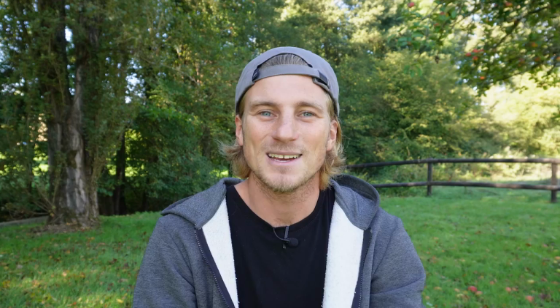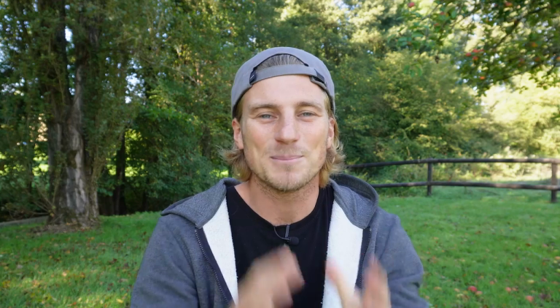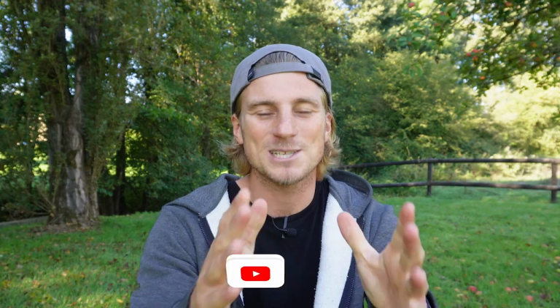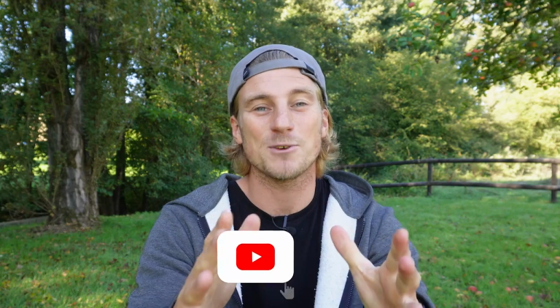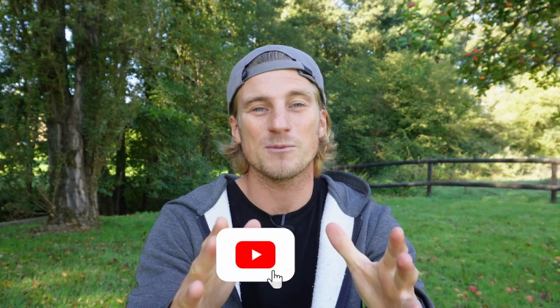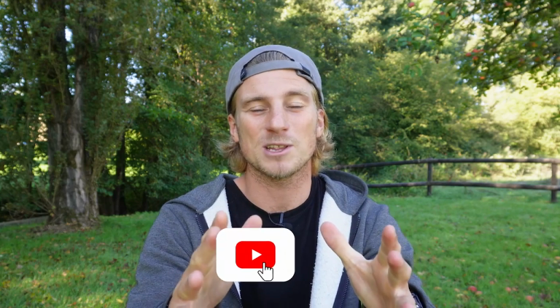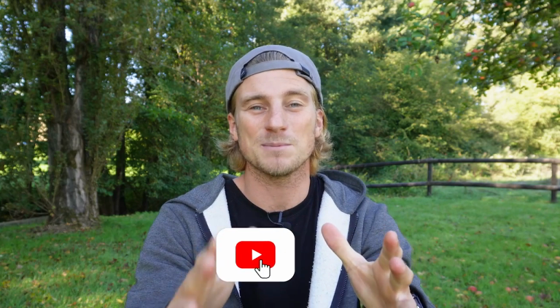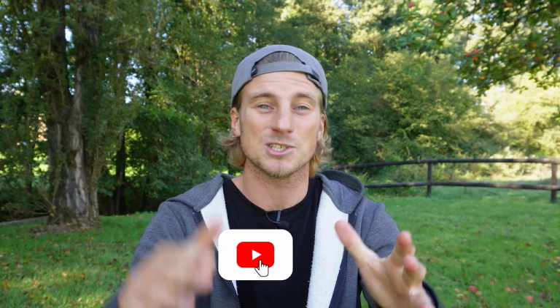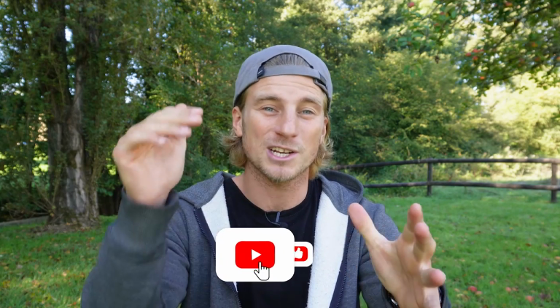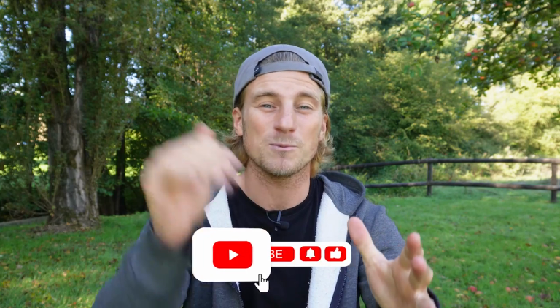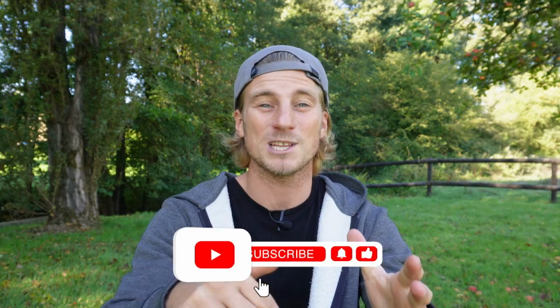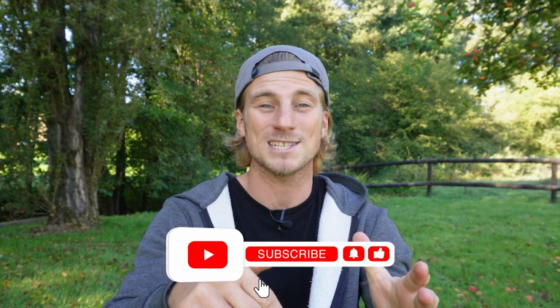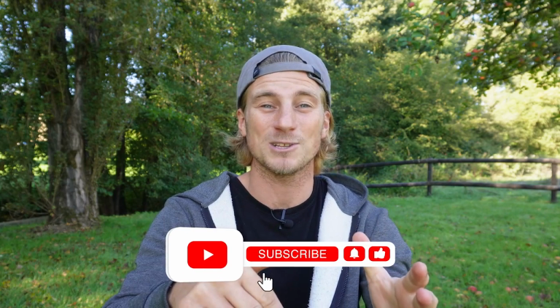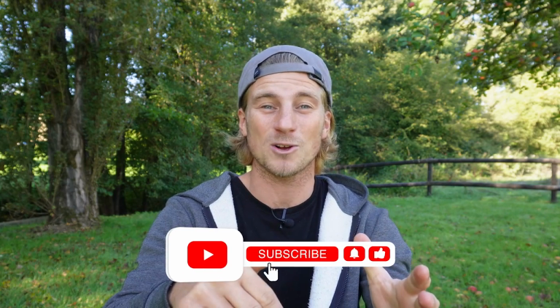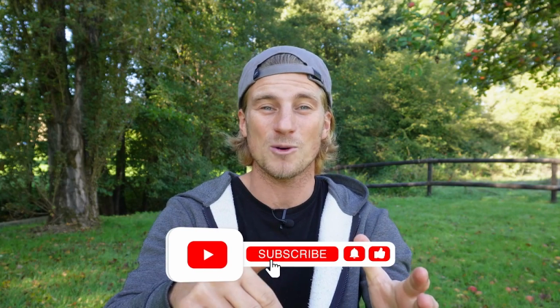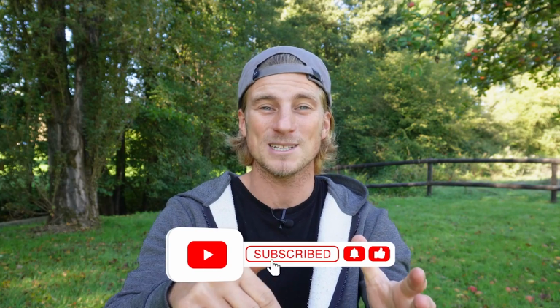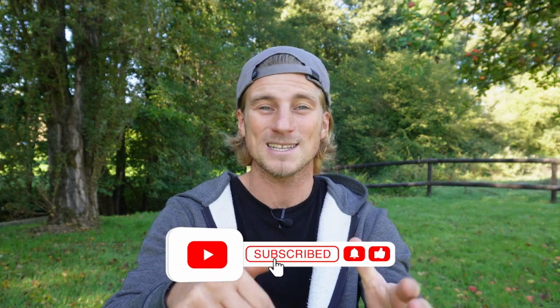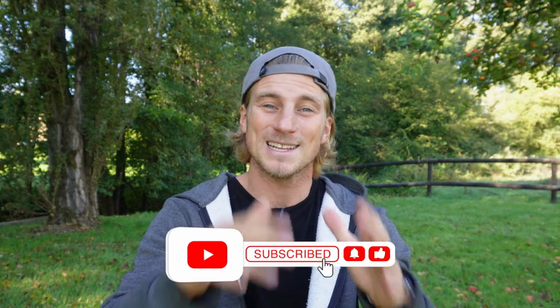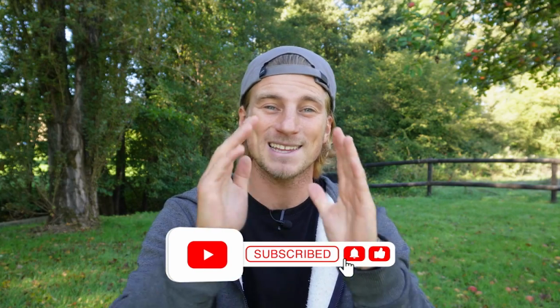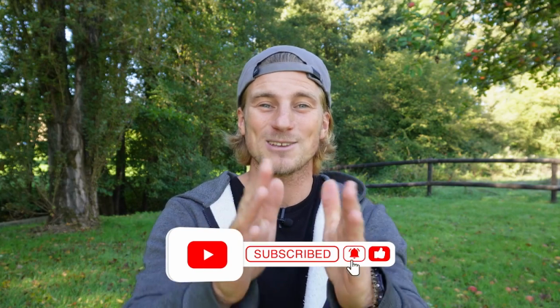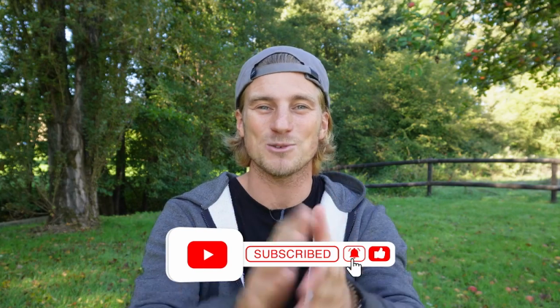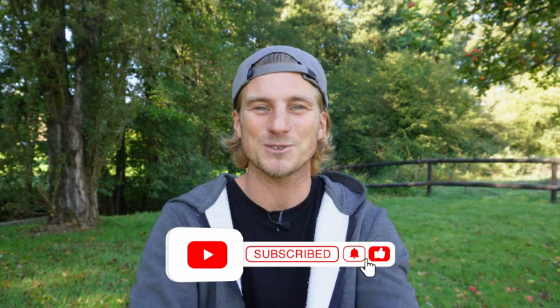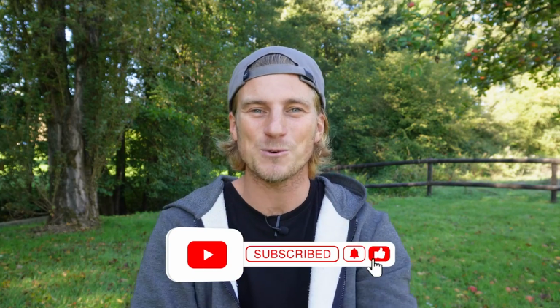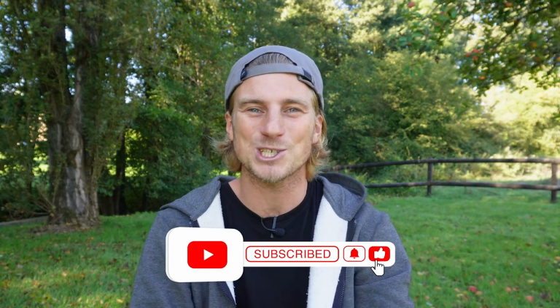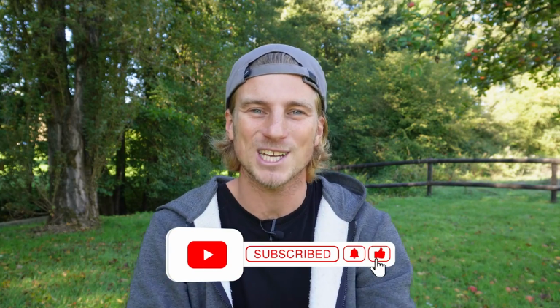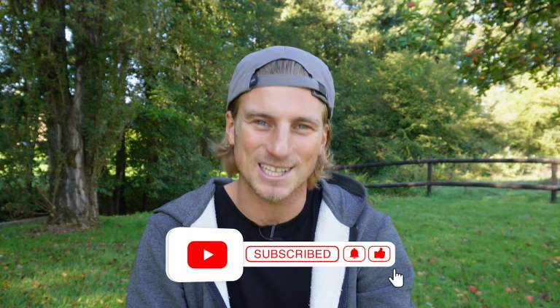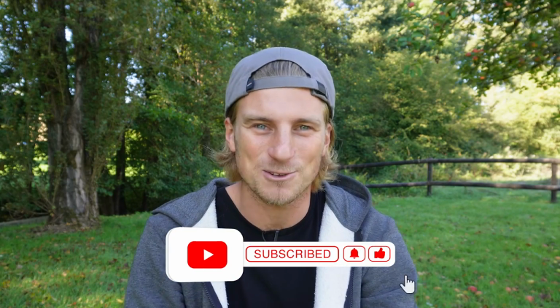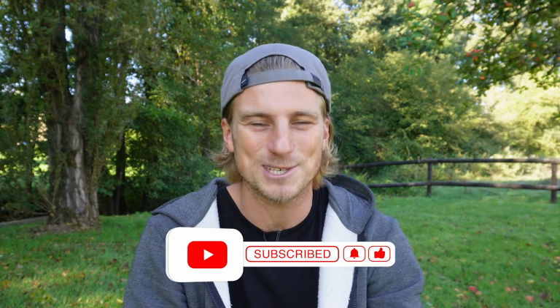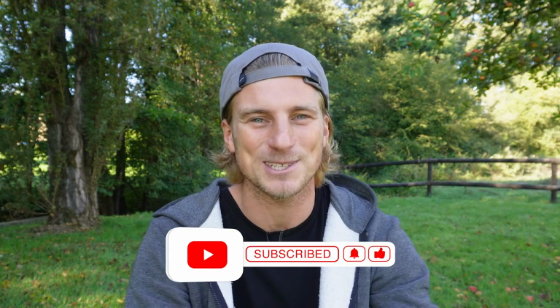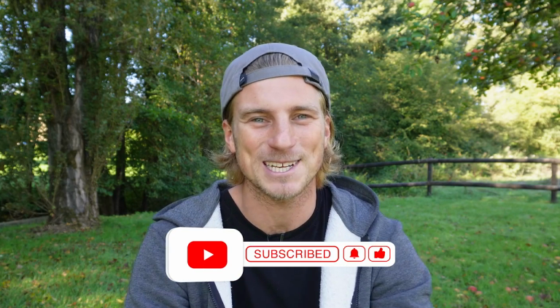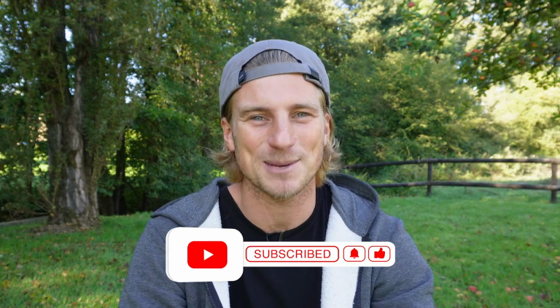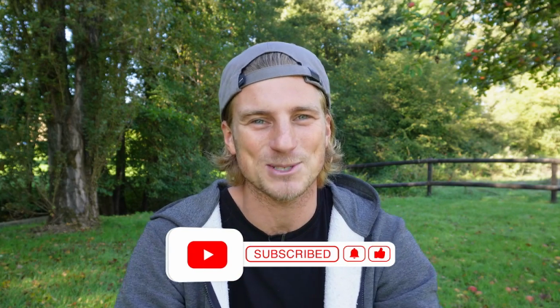Please, if you have more tips, share them with us down in the comments. Thank you so much for watching, and I will see you in the next episode.